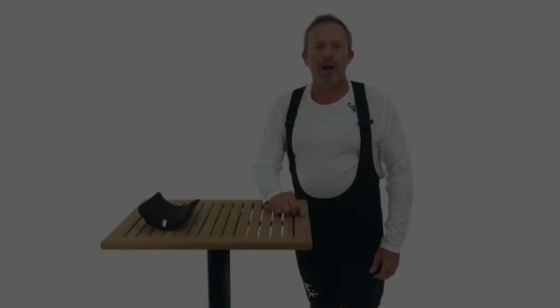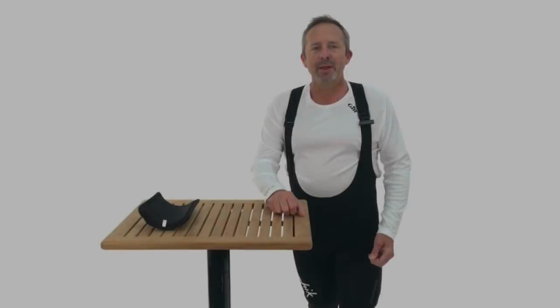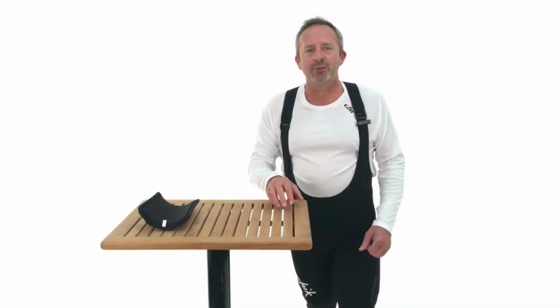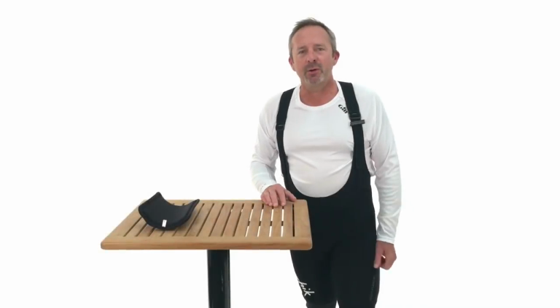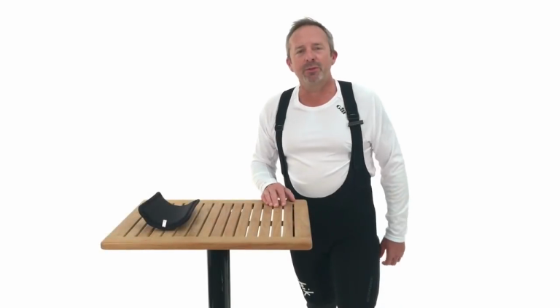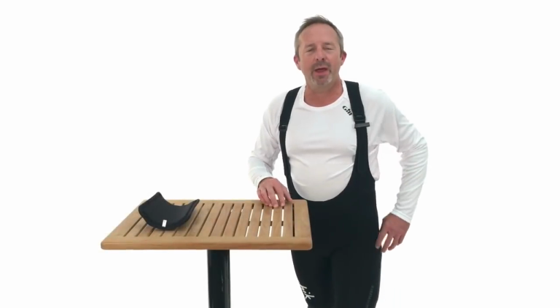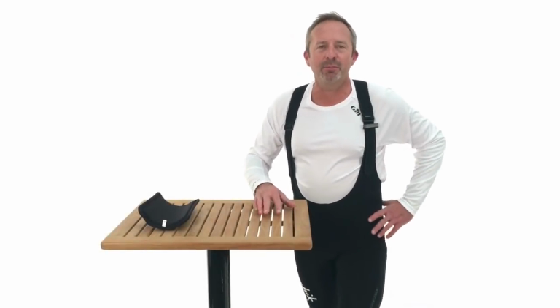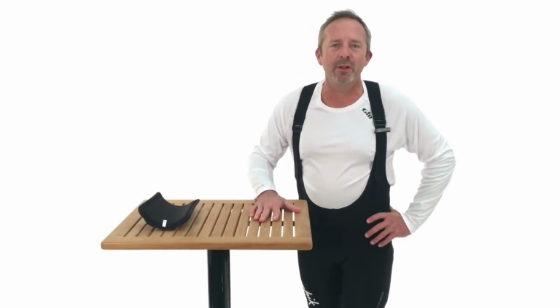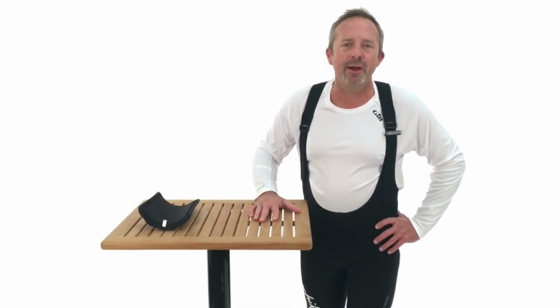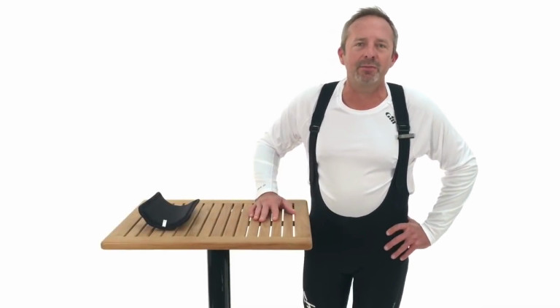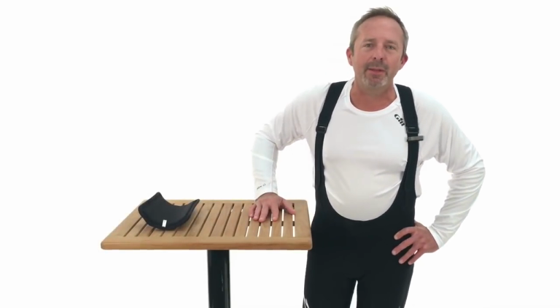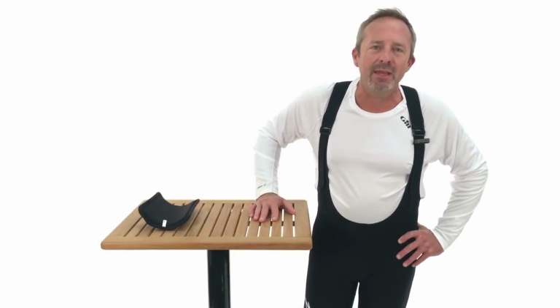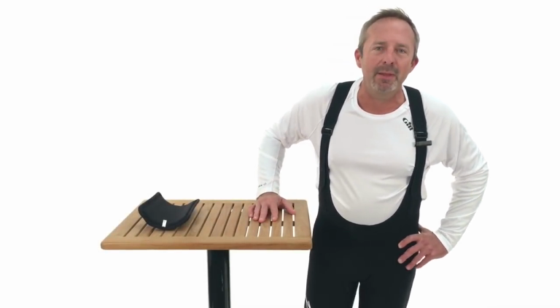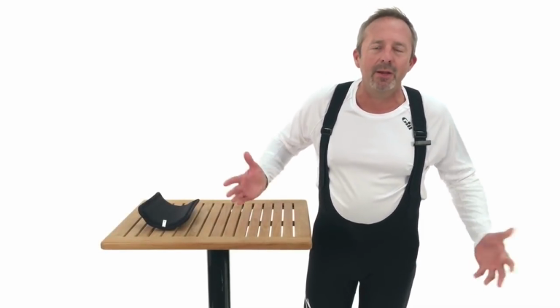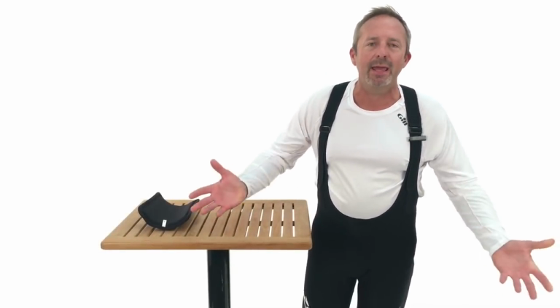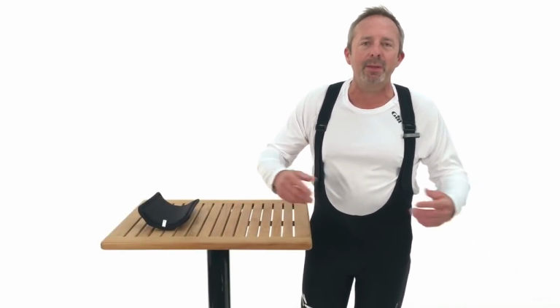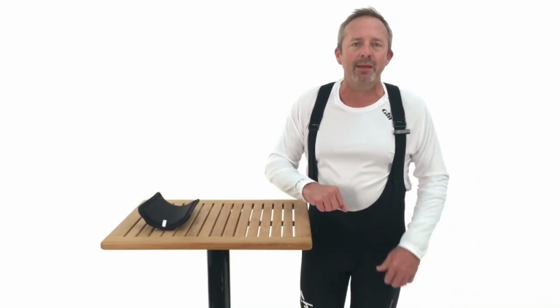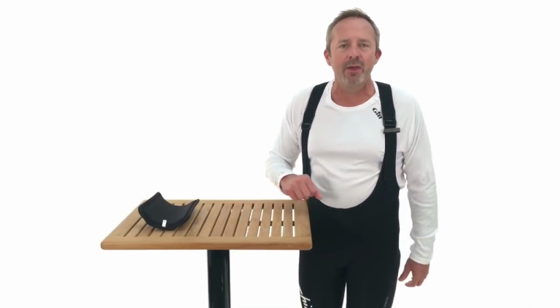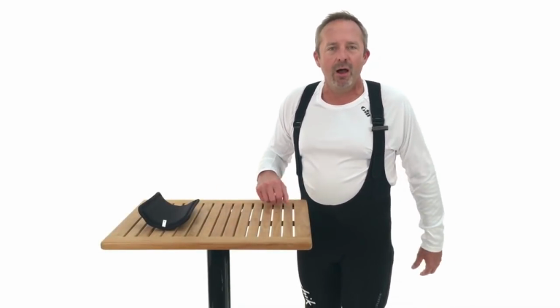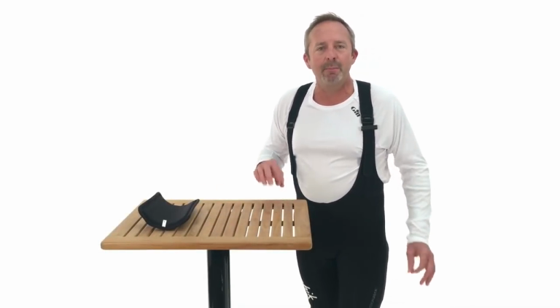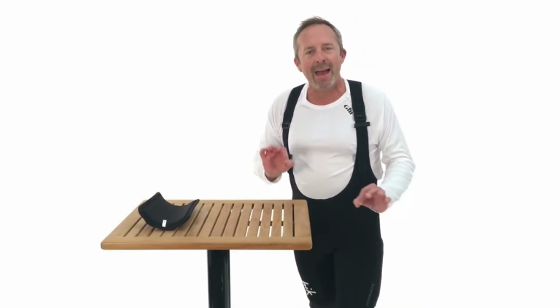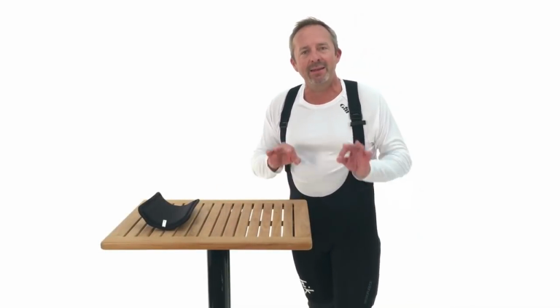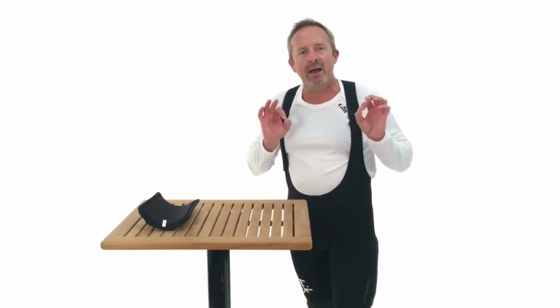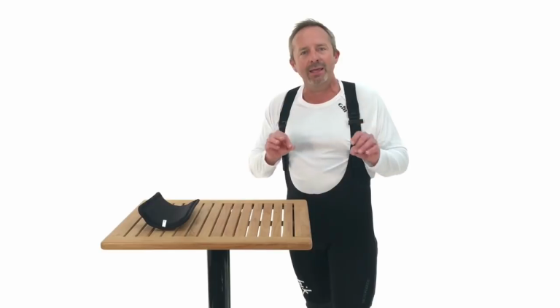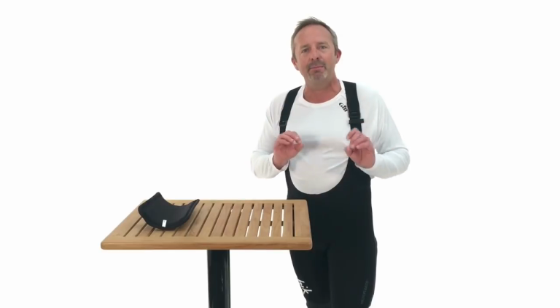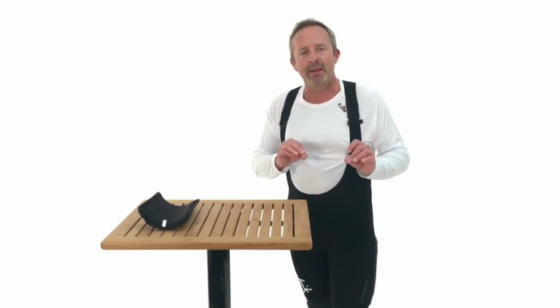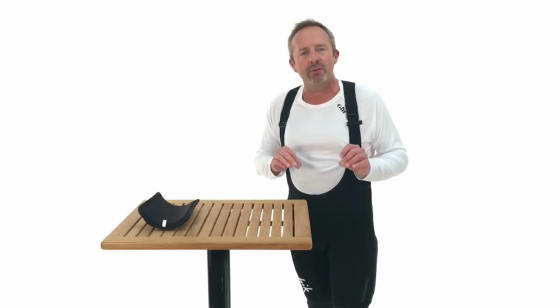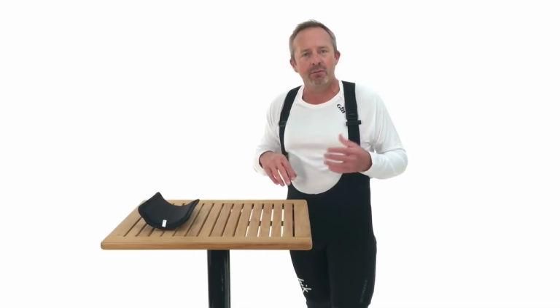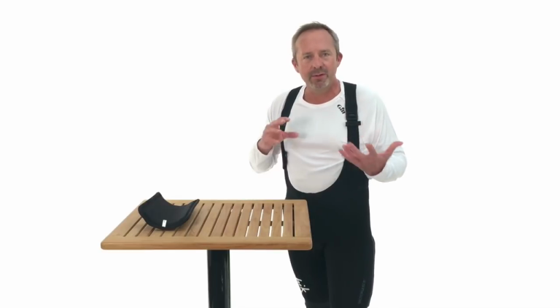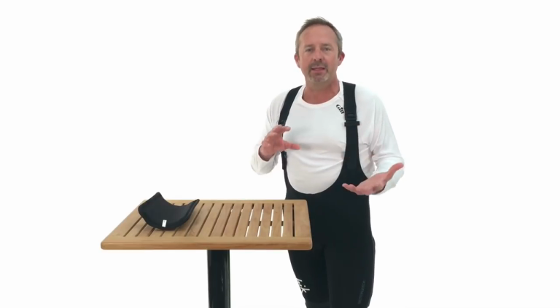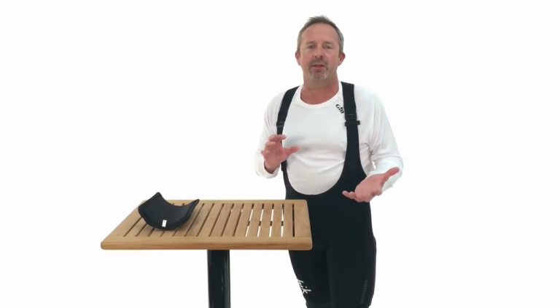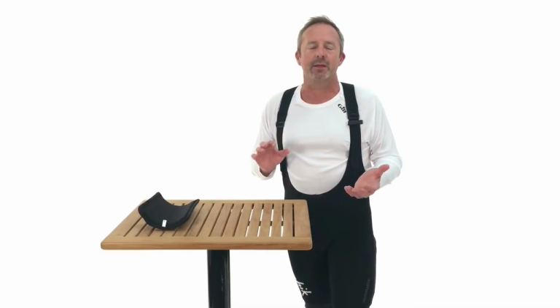I'm here to share with you expert advice from the team here at APS on battened hiking pants for dinghy sailing.